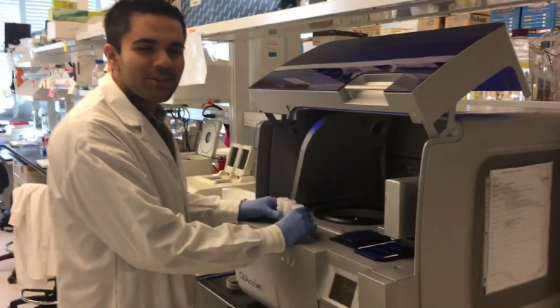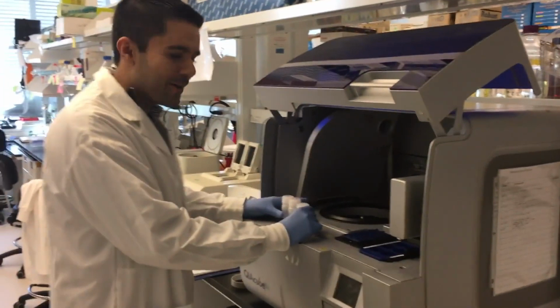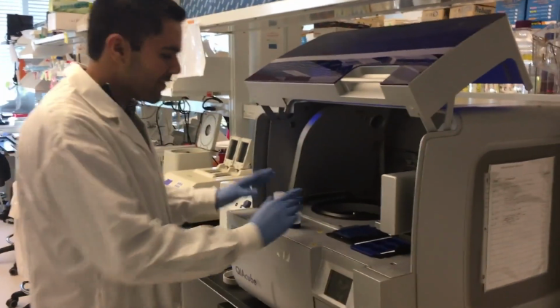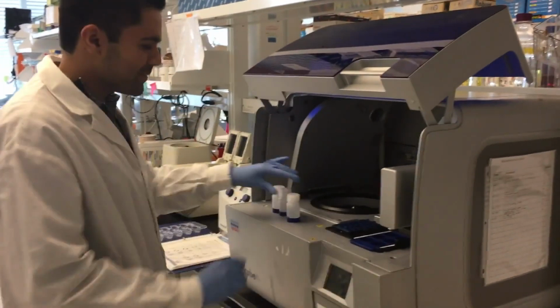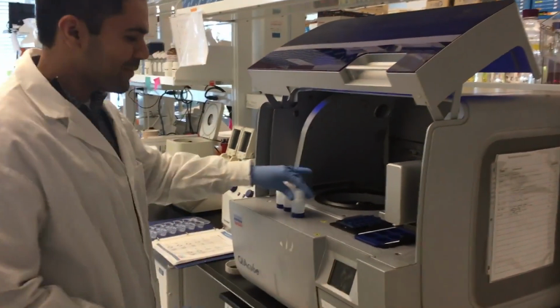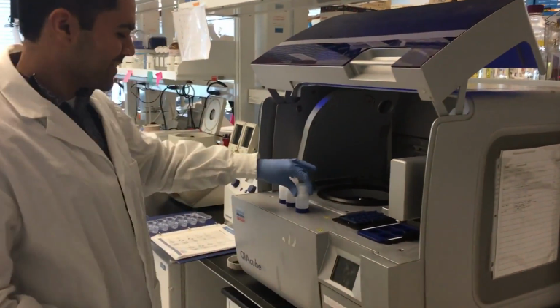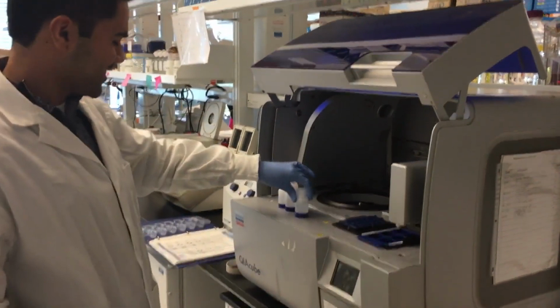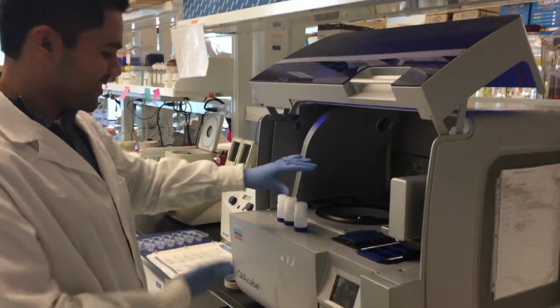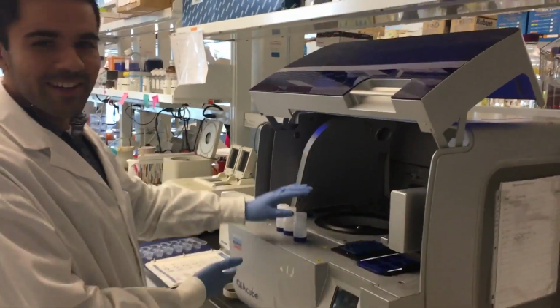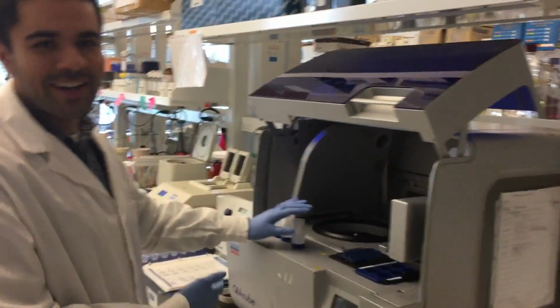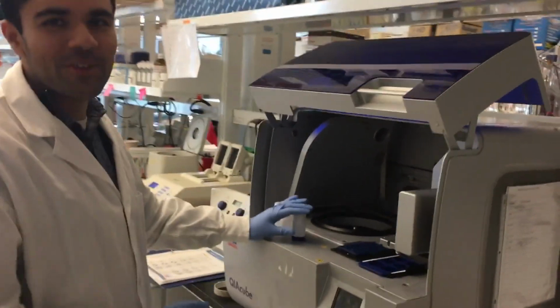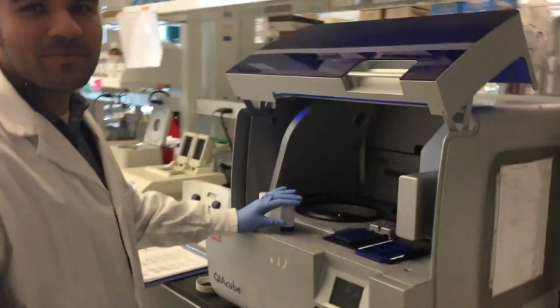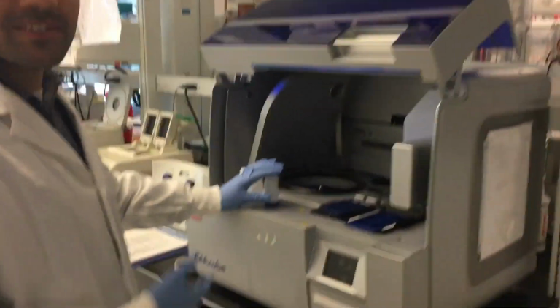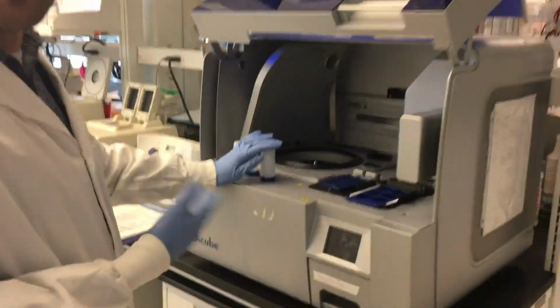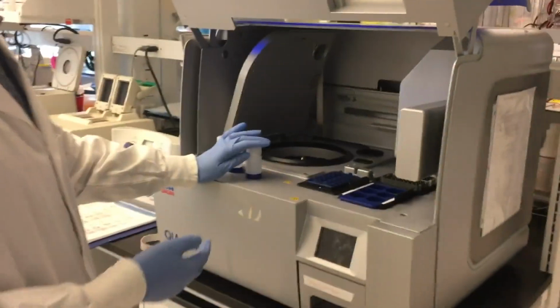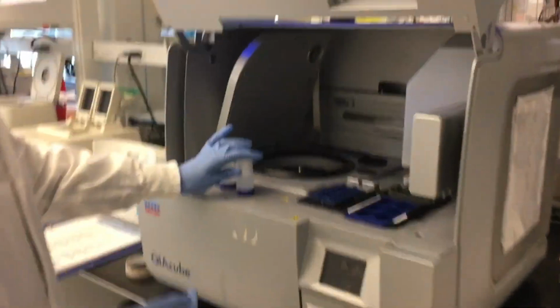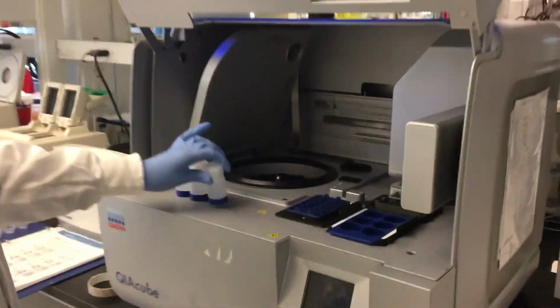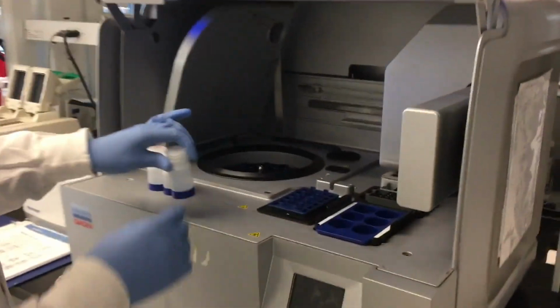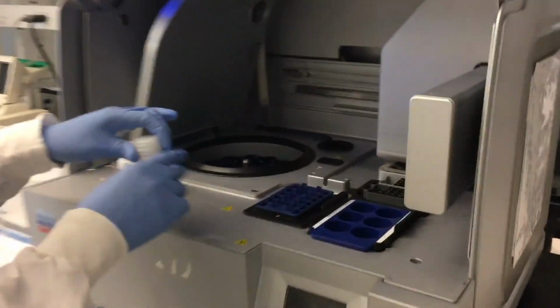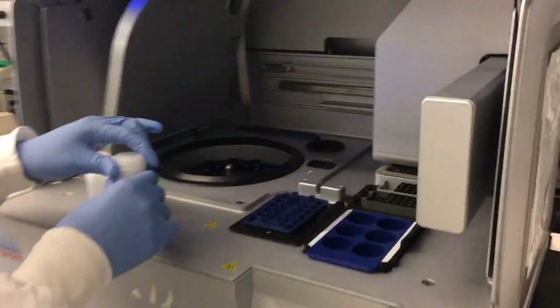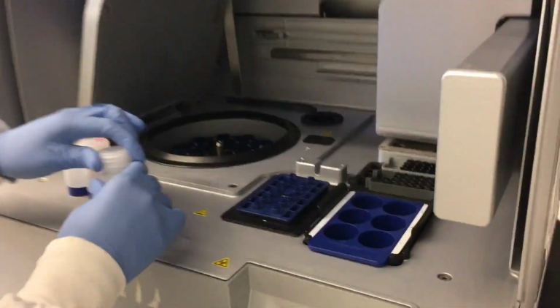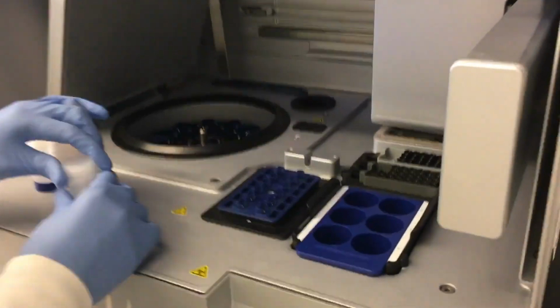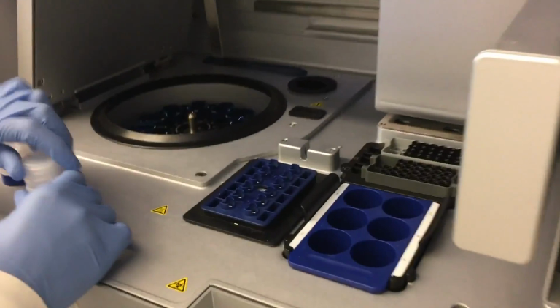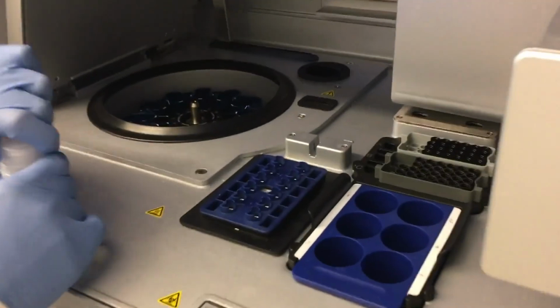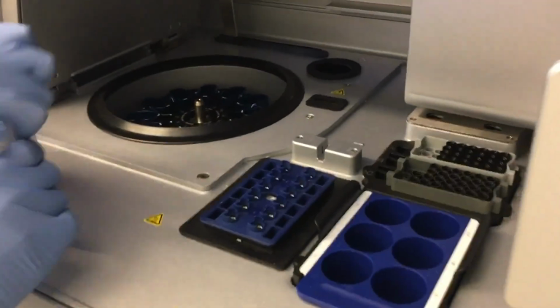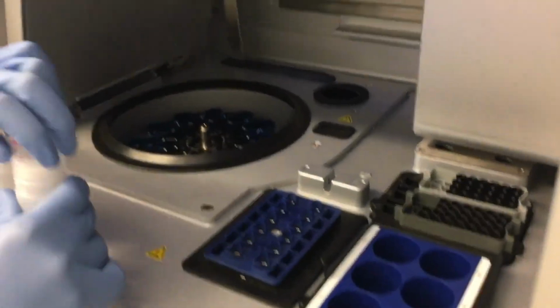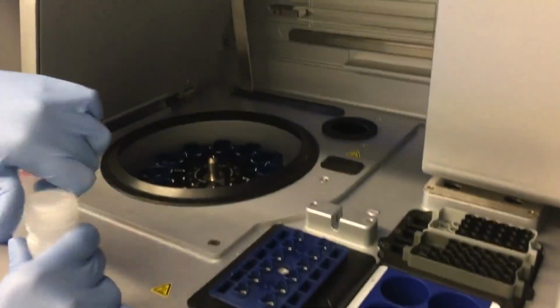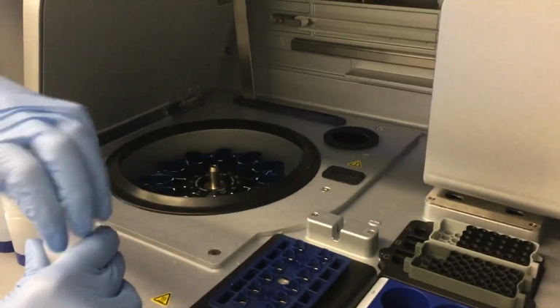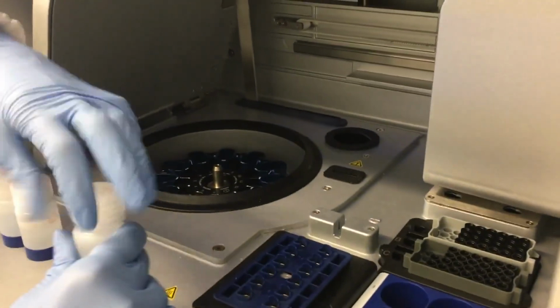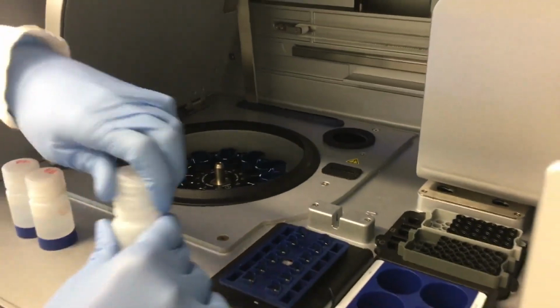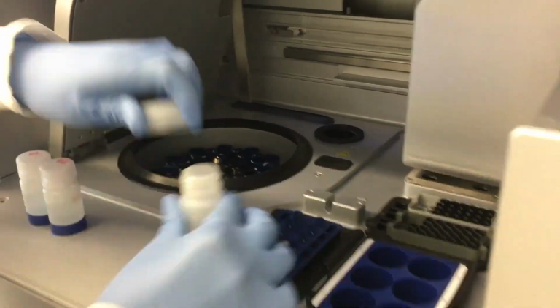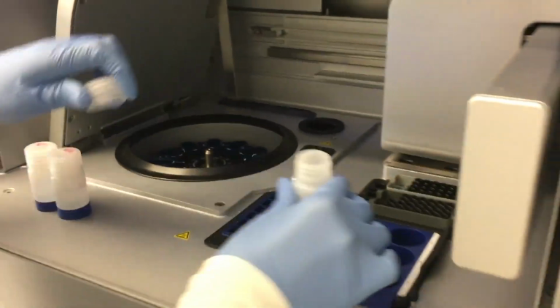So I'm loading some samples into the KiCube. This allows us to run a lot of samples at once, which allows us to save time and money.